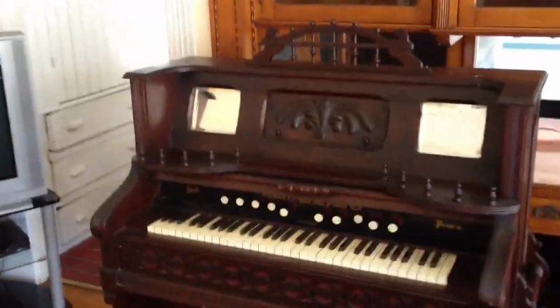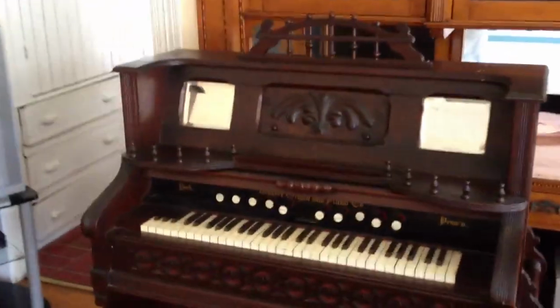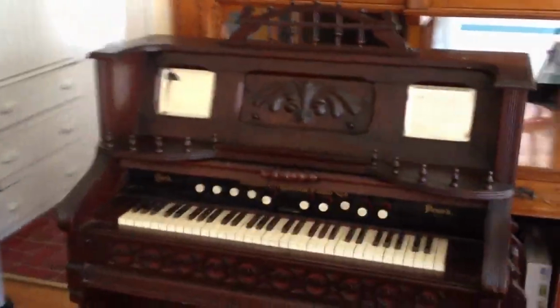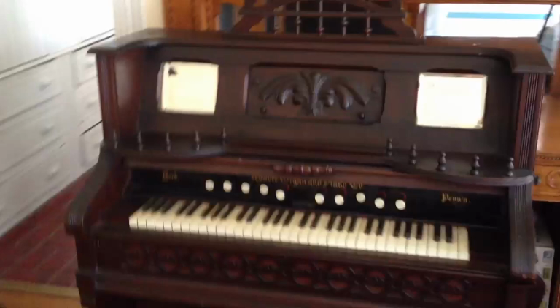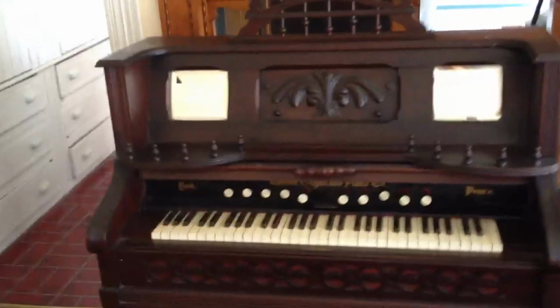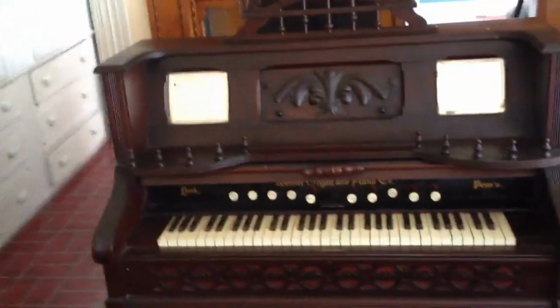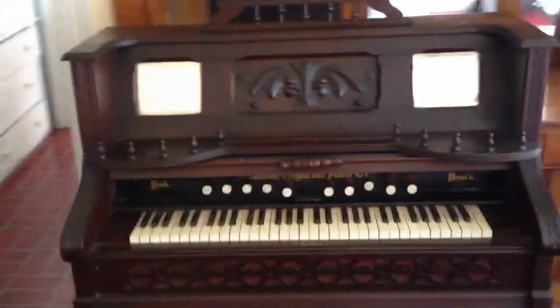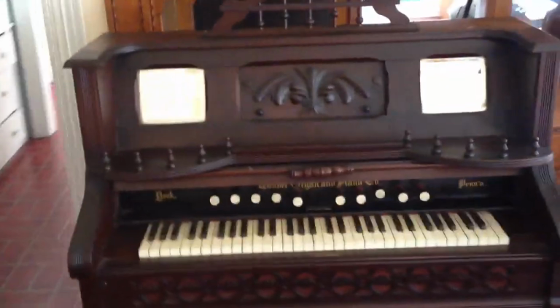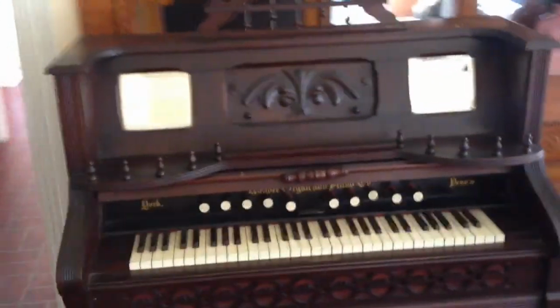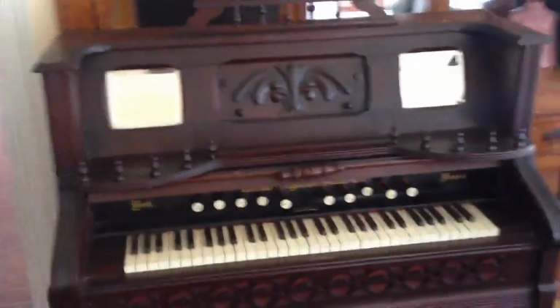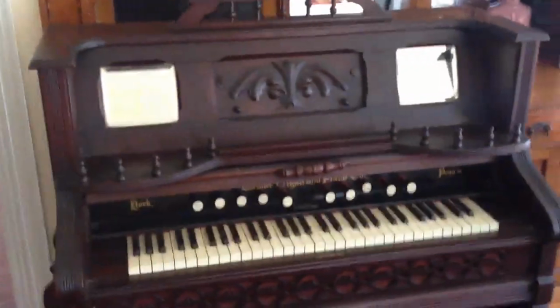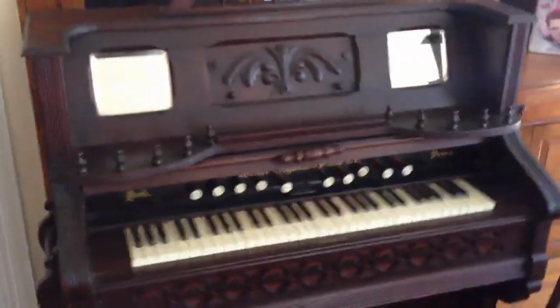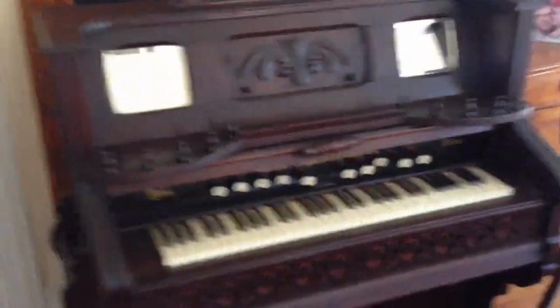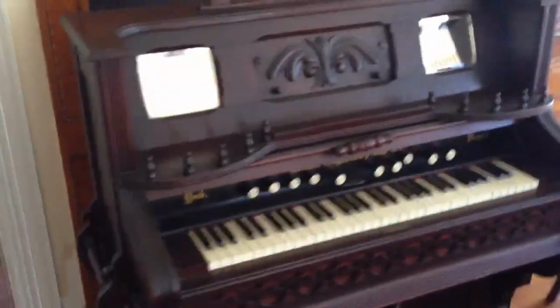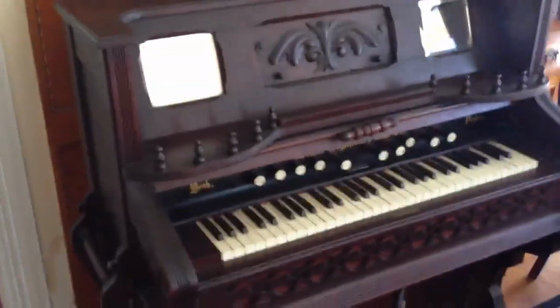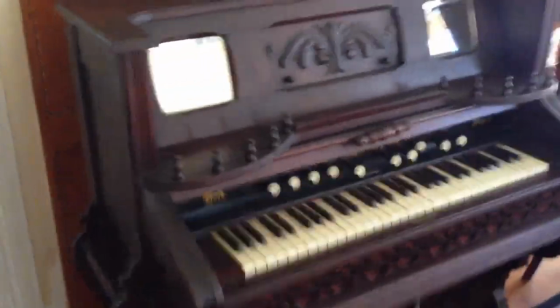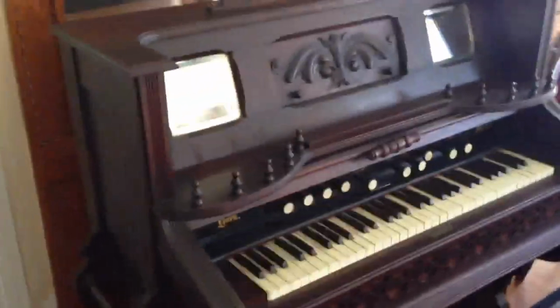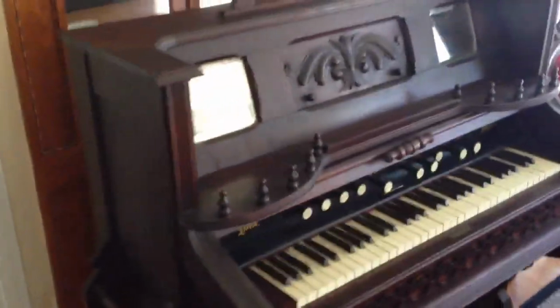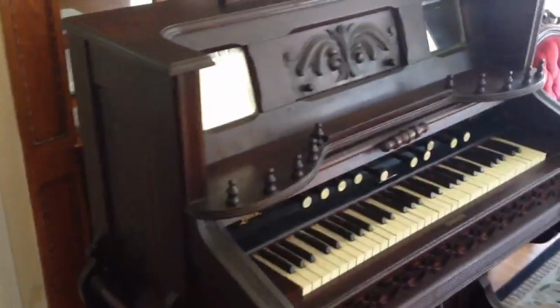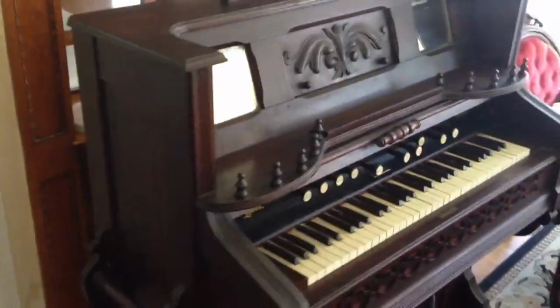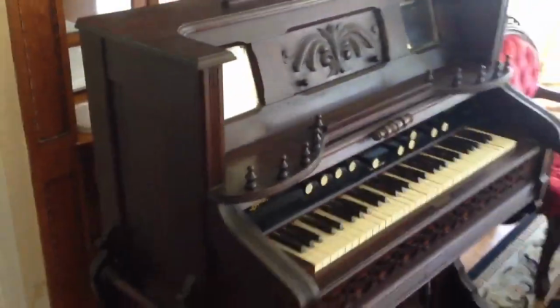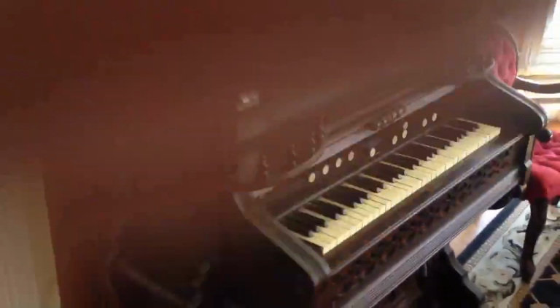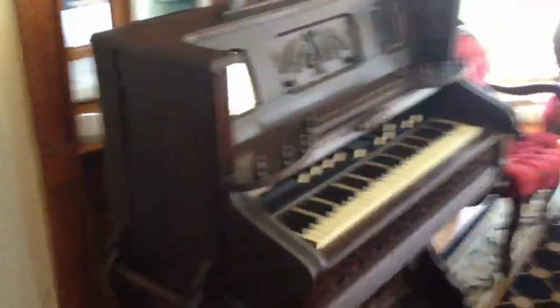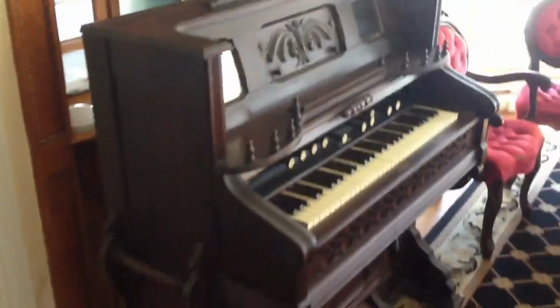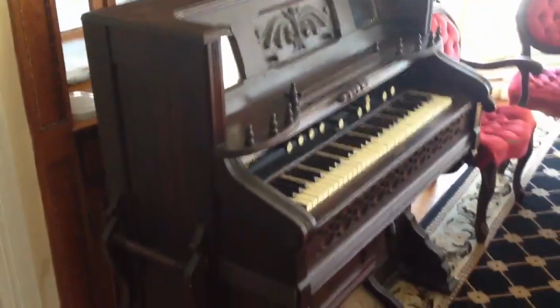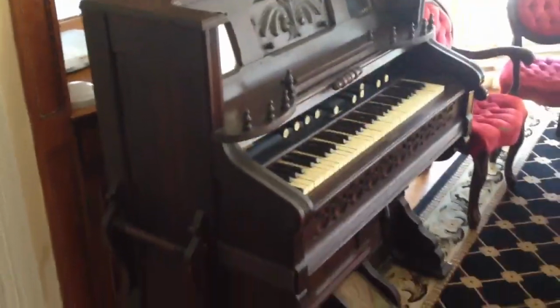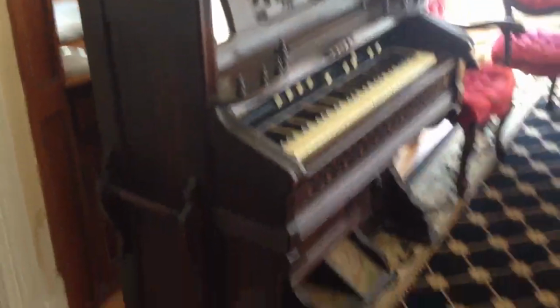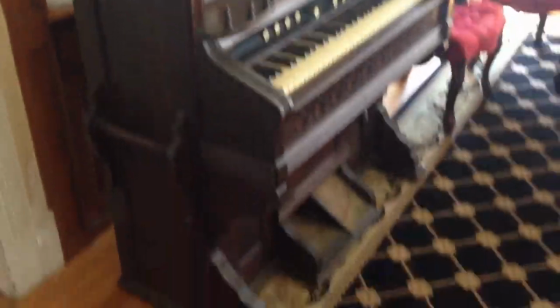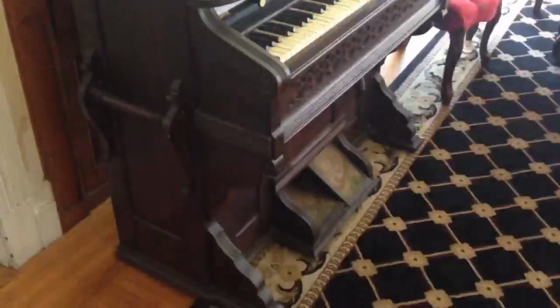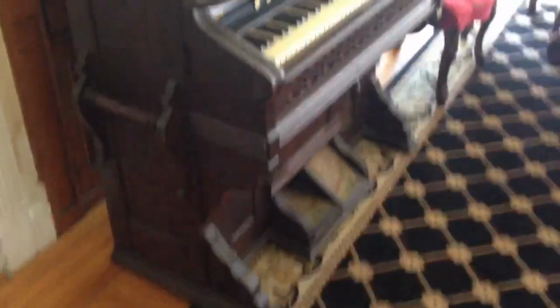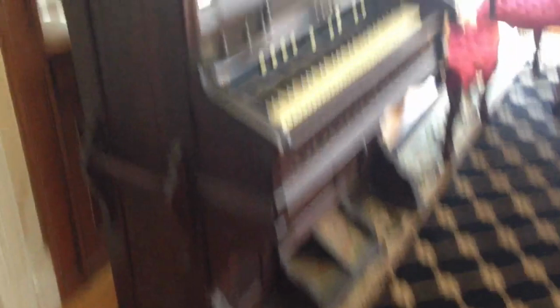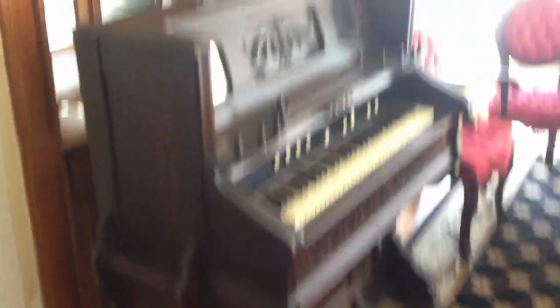That is now for sale. If anybody's interested in having that, even if for purely decoration reasons, it is gorgeous.